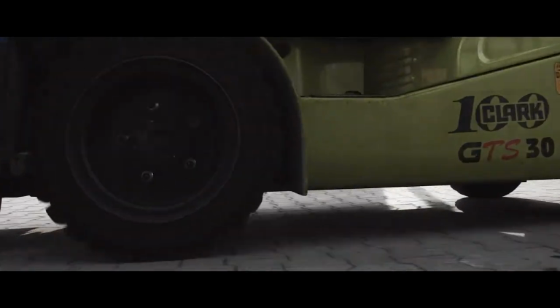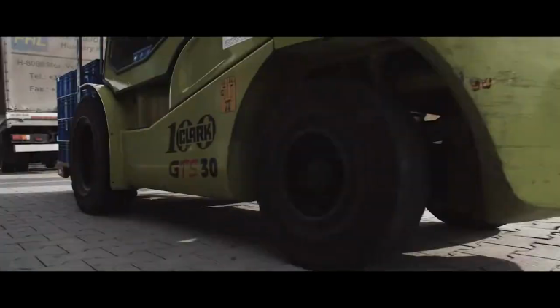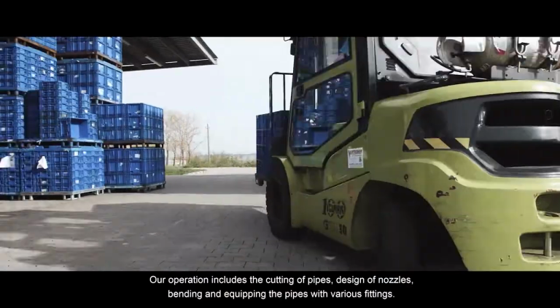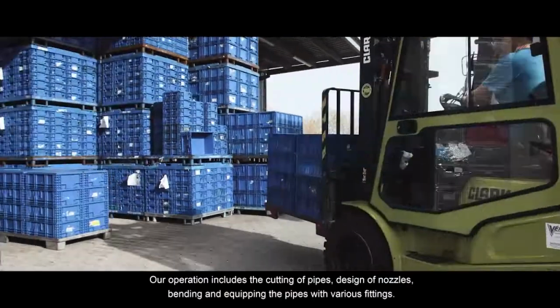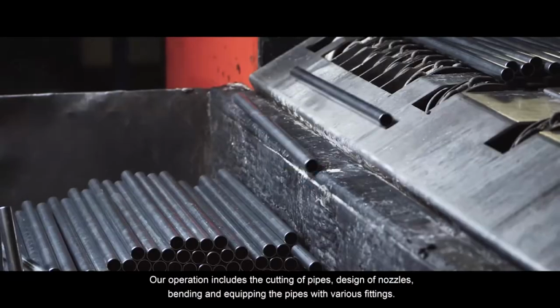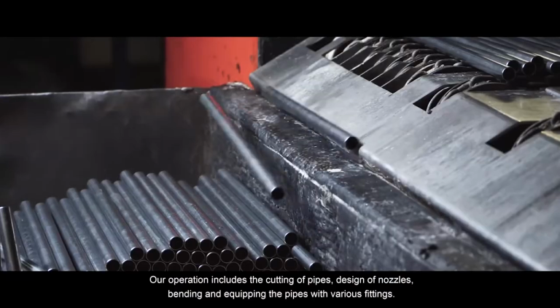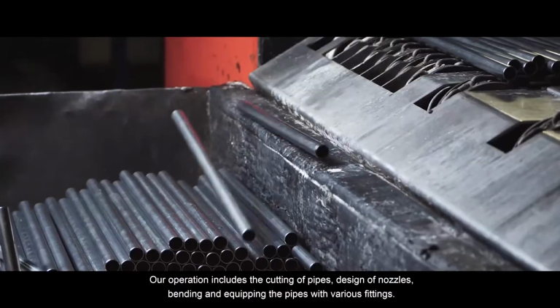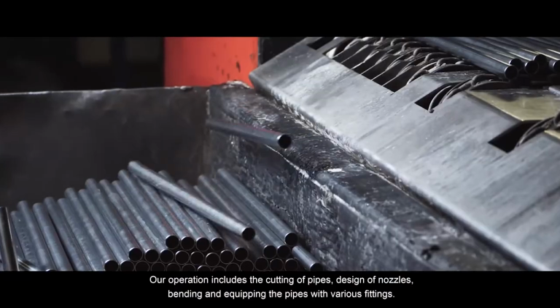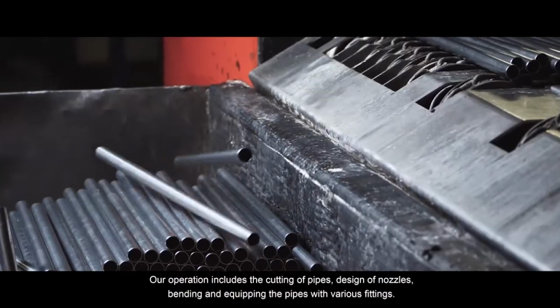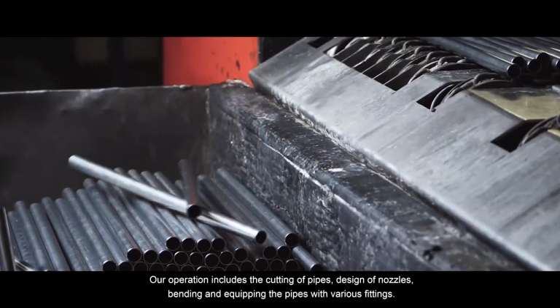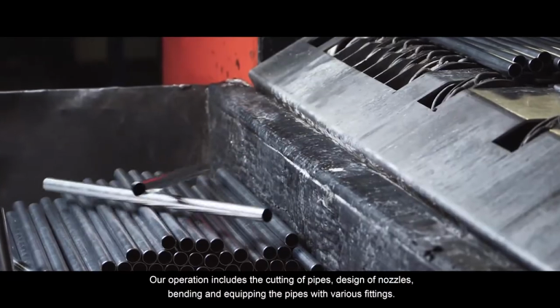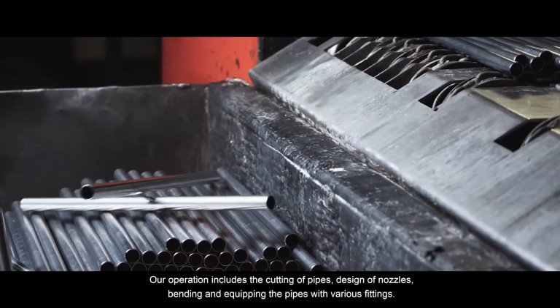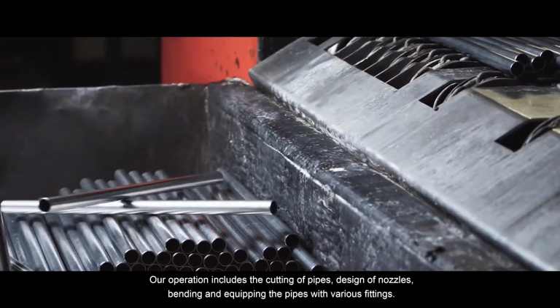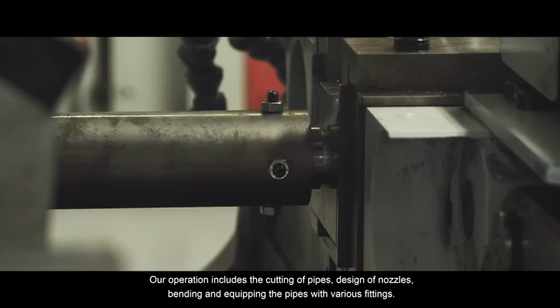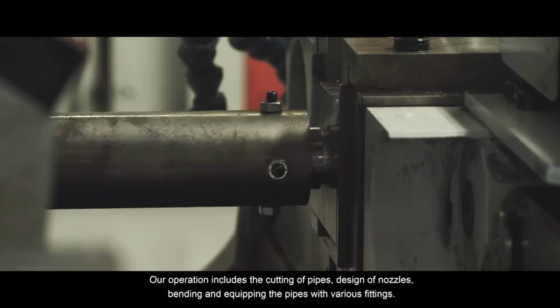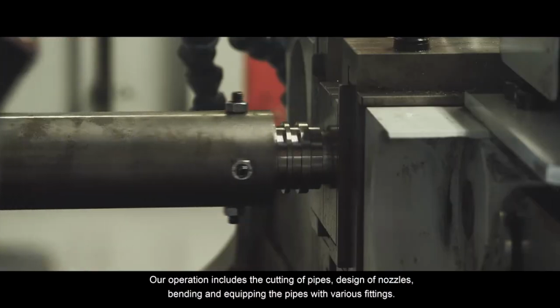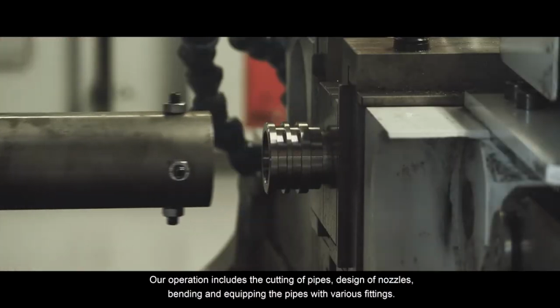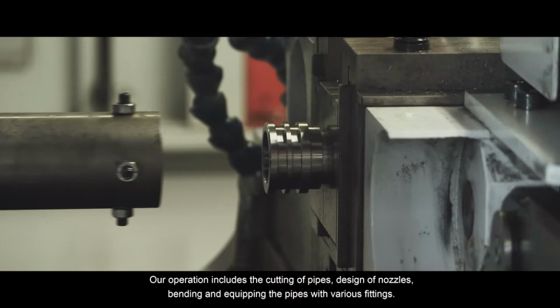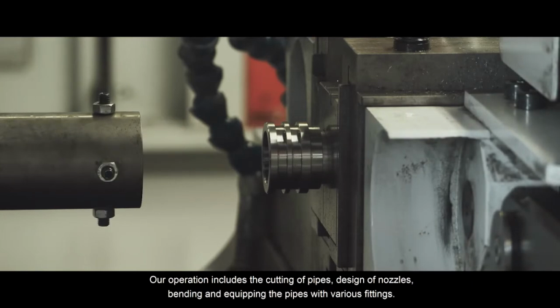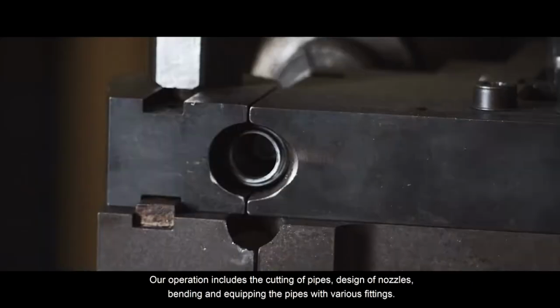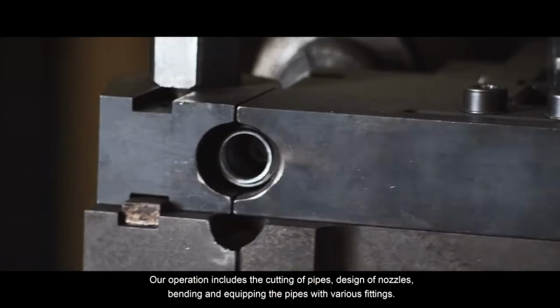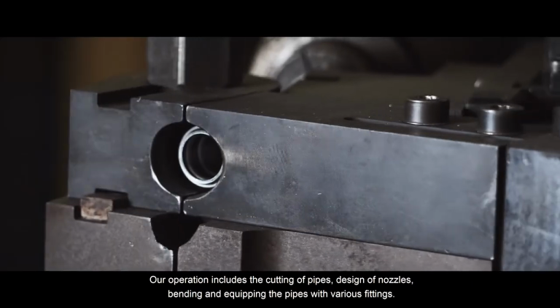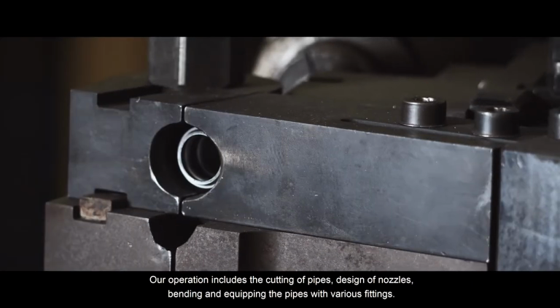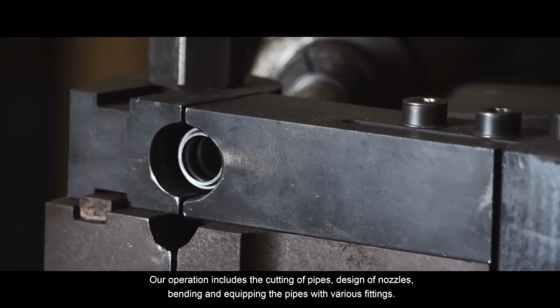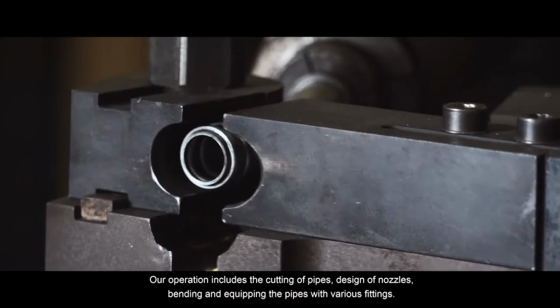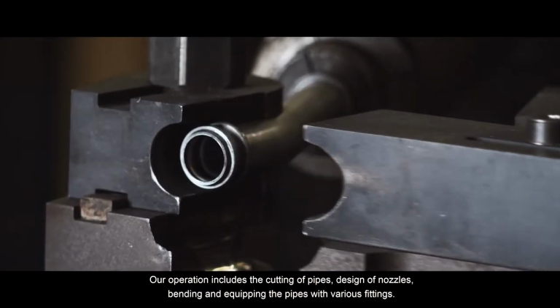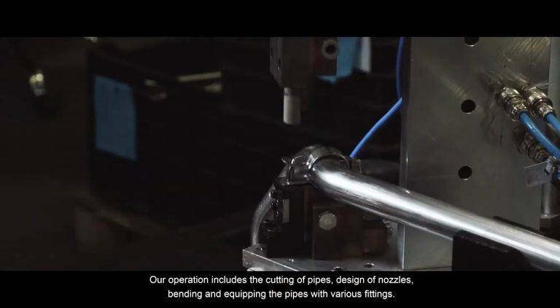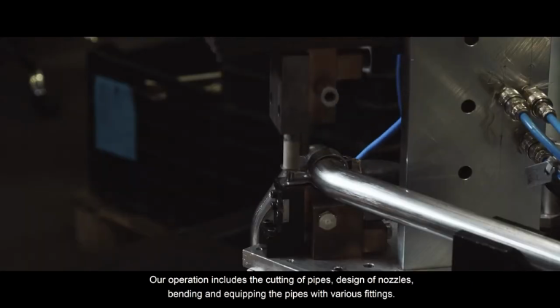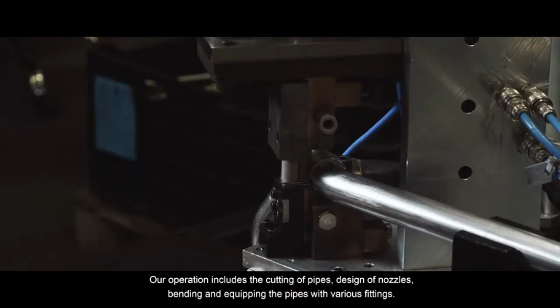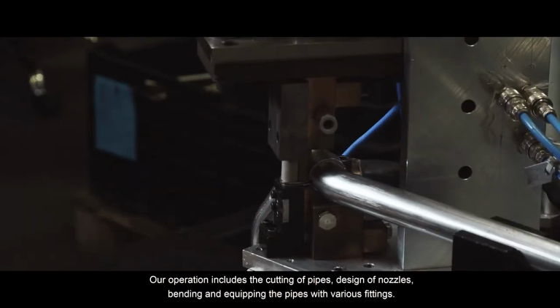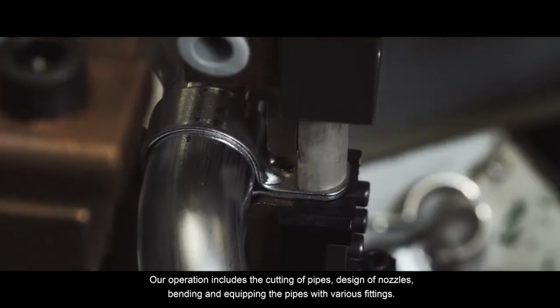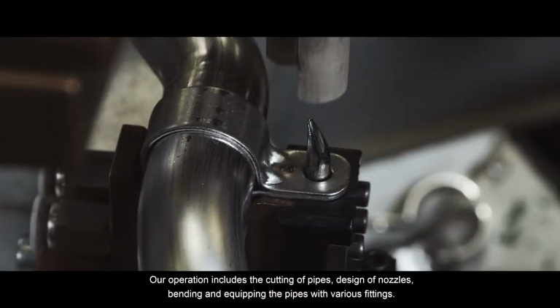Our operation includes the cutting of pipes, design of nozzles, bending and equipping the pipes with various fittings.